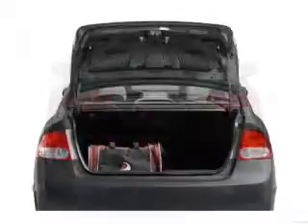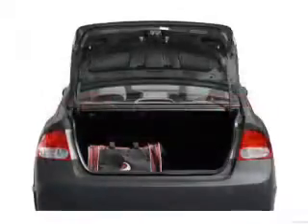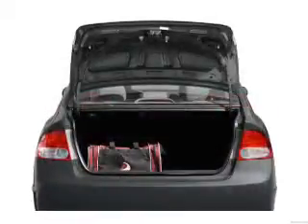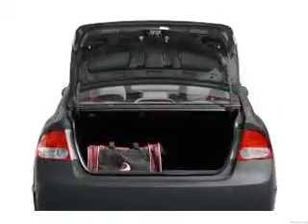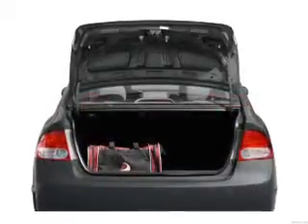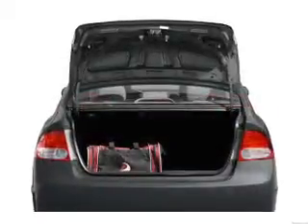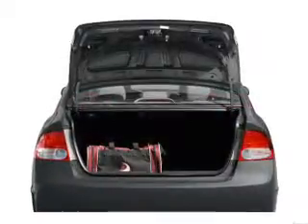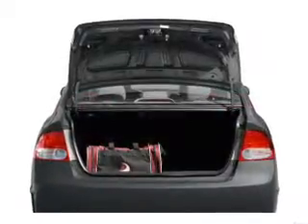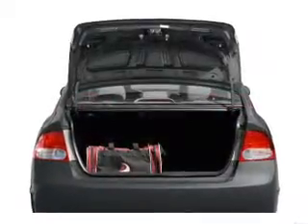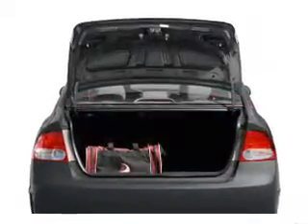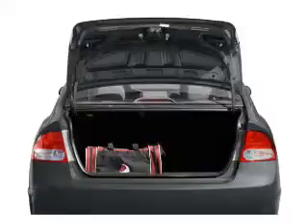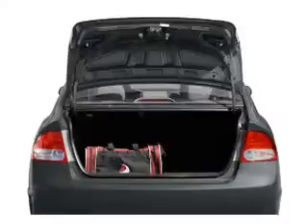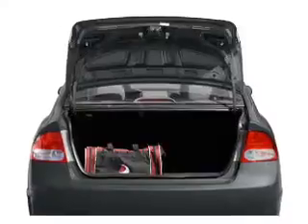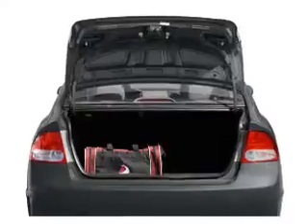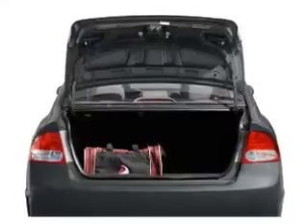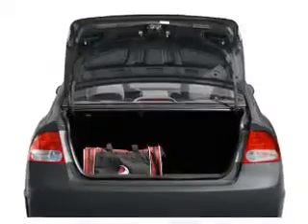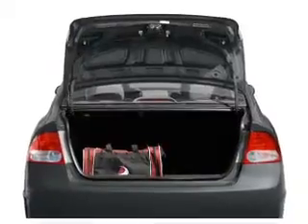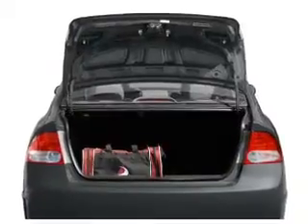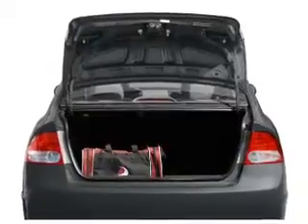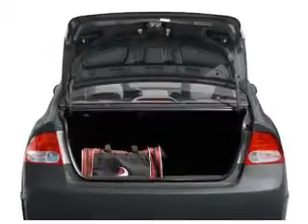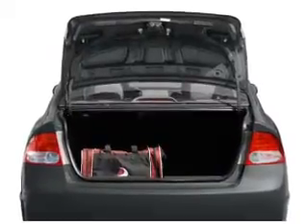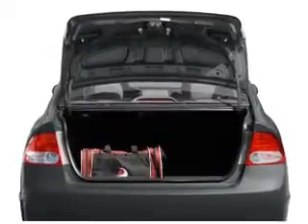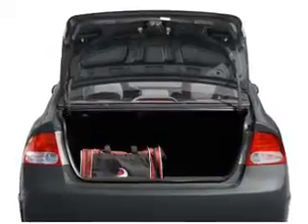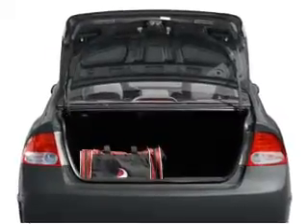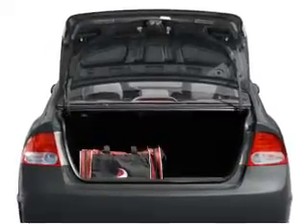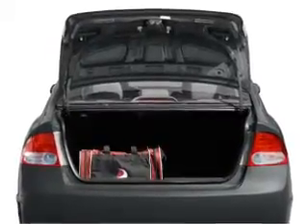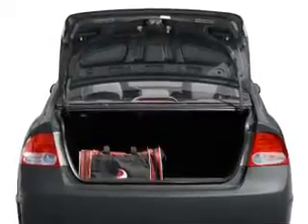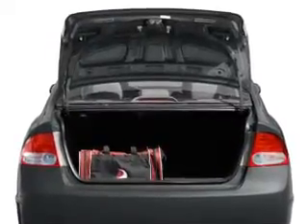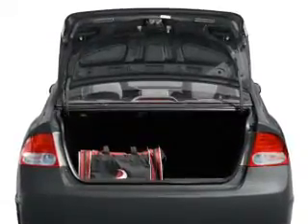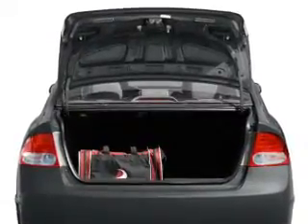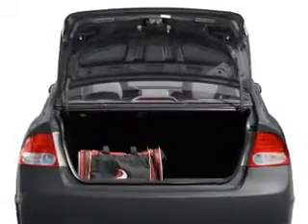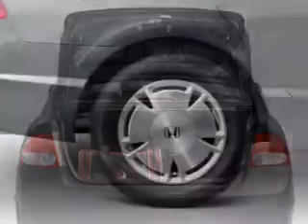Premium wheels give a more luxurious look. You will also appreciate the safety feature of anti-lock brakes.